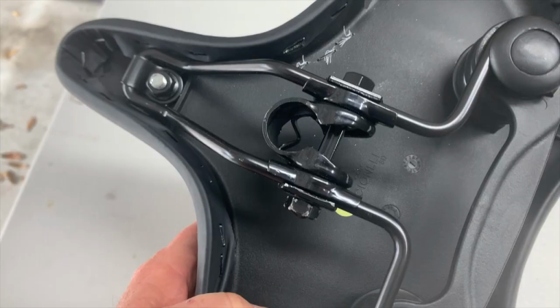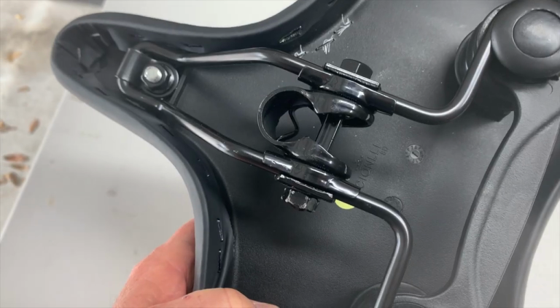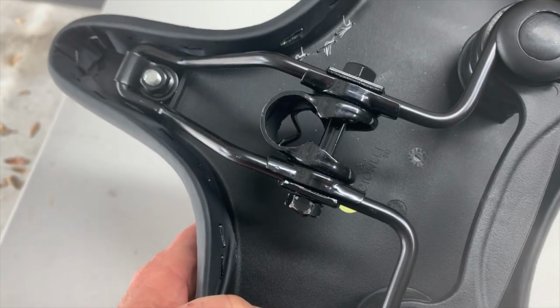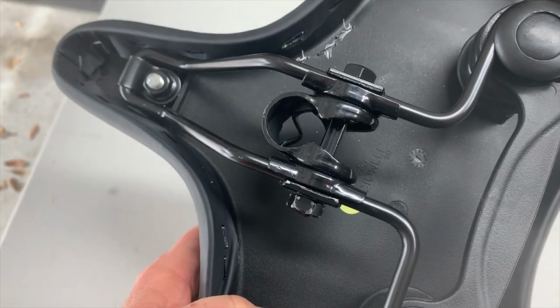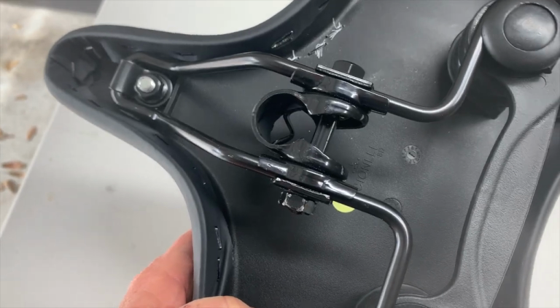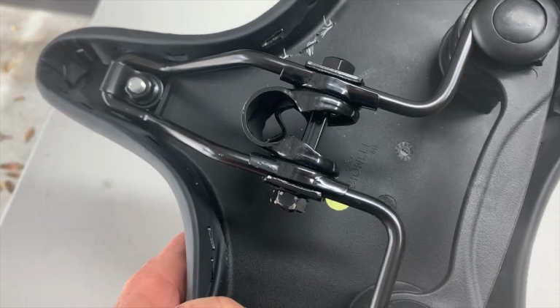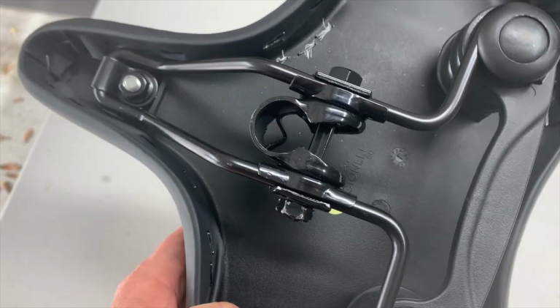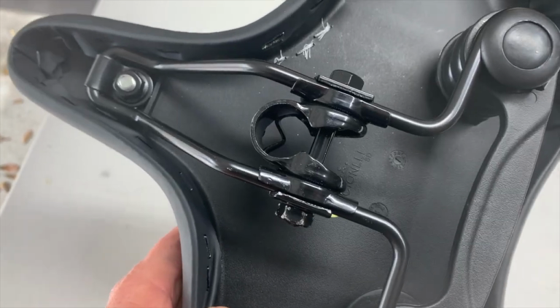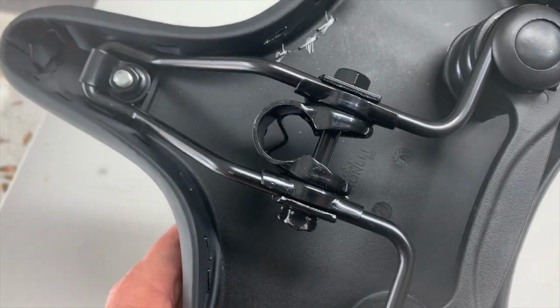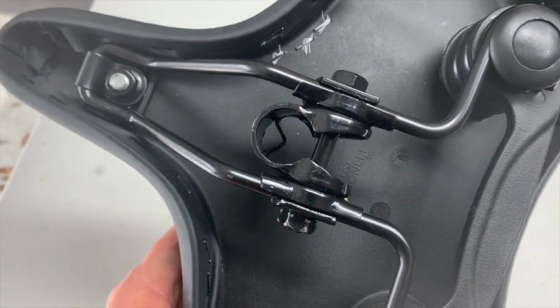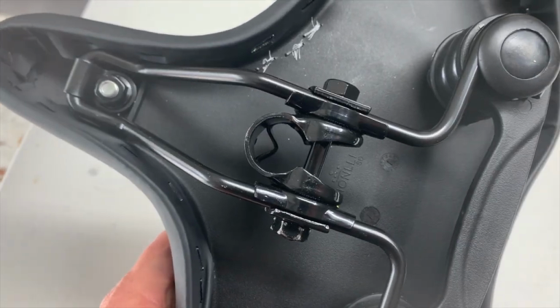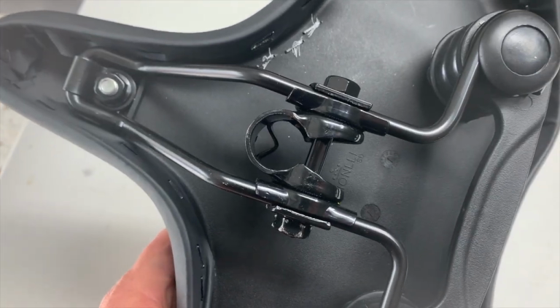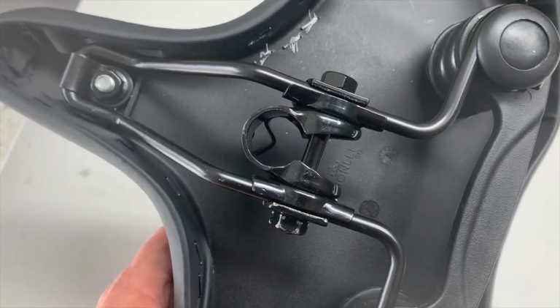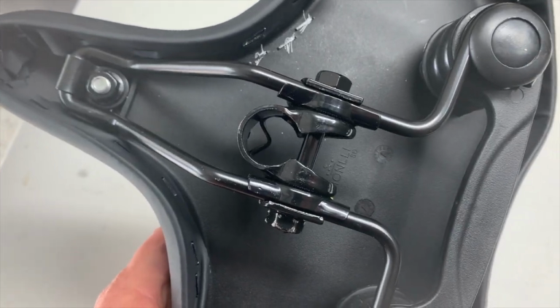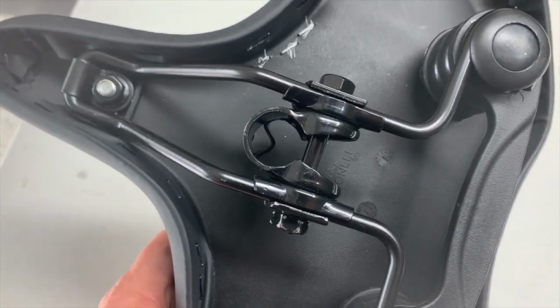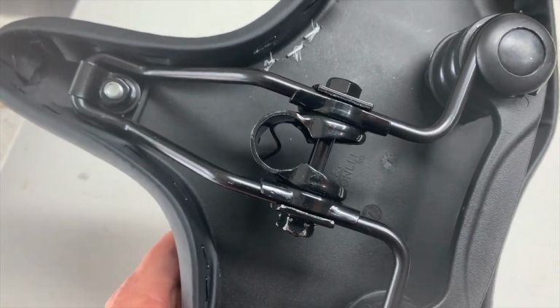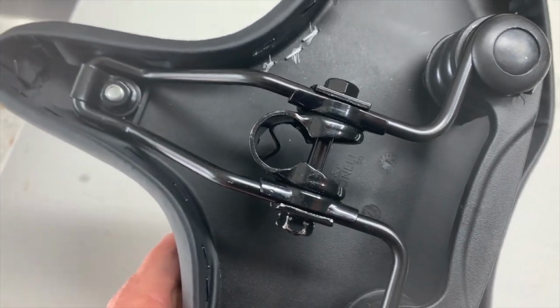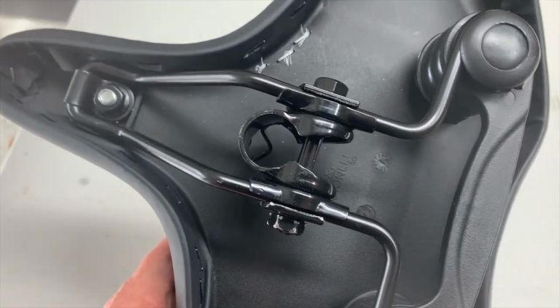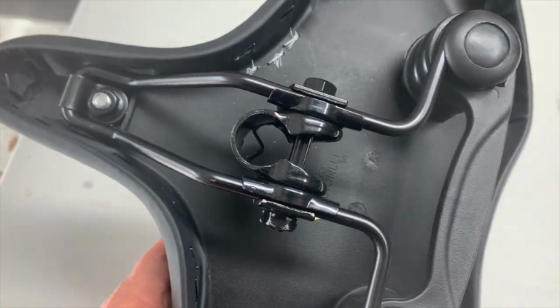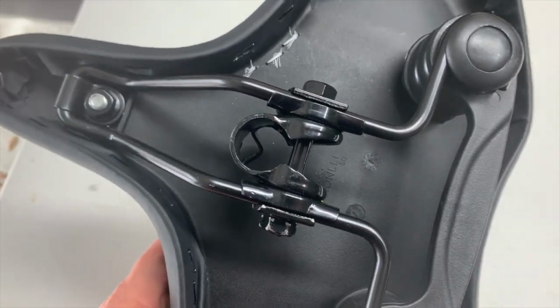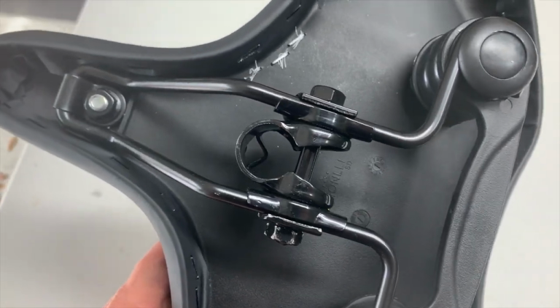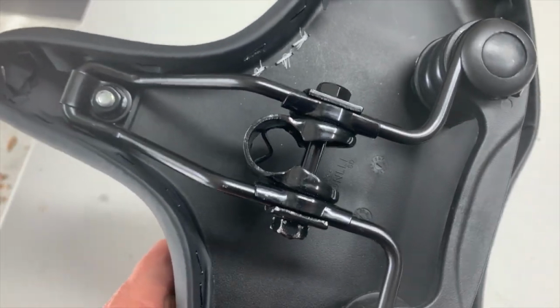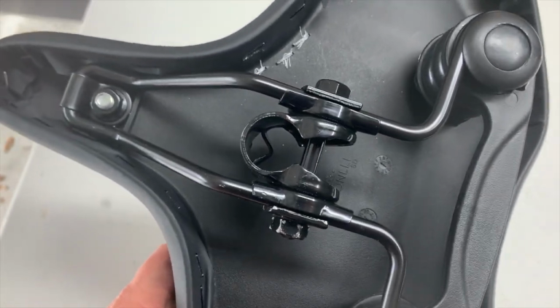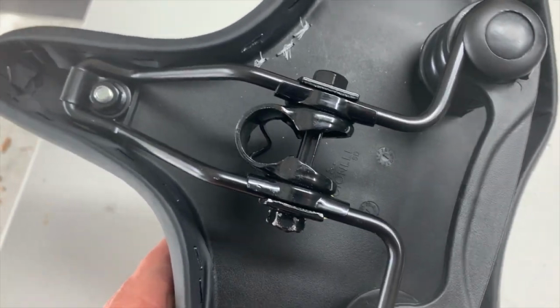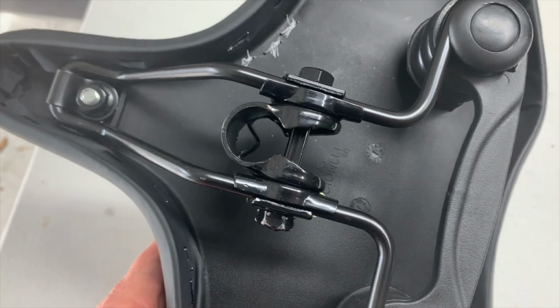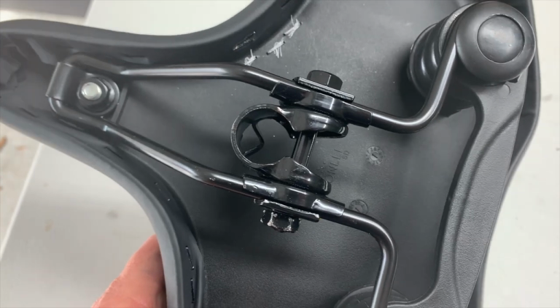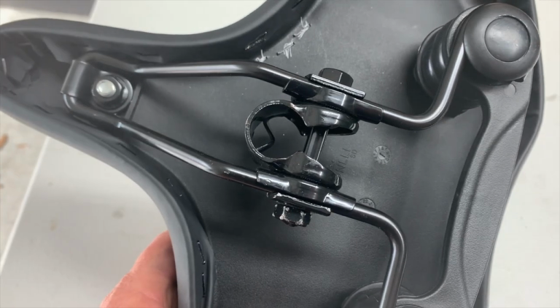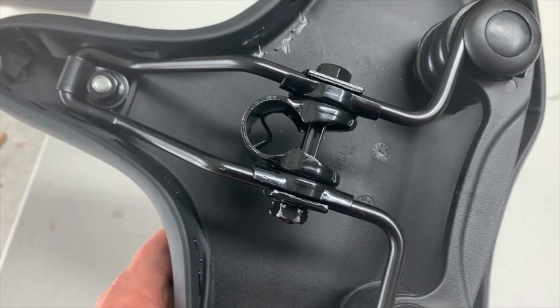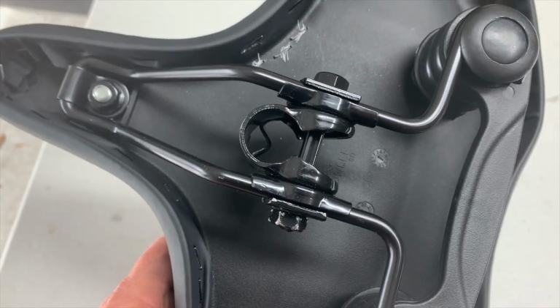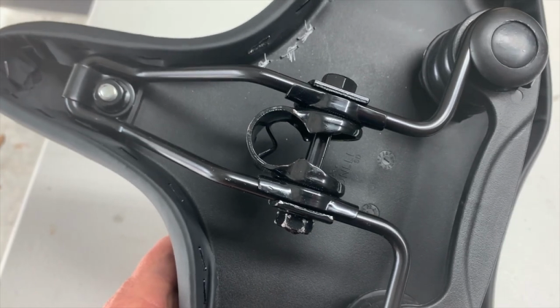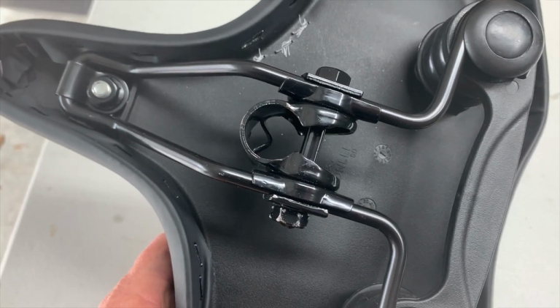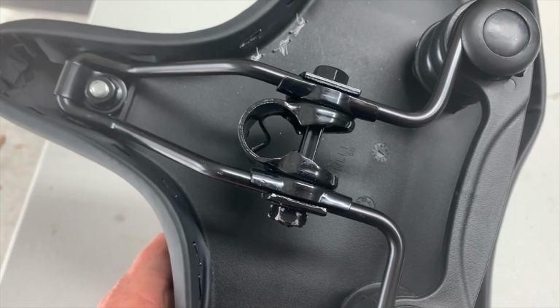The seat is easy to install. If you have a seat post, simply slide that over the post and tighten the bolts.